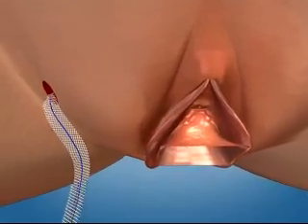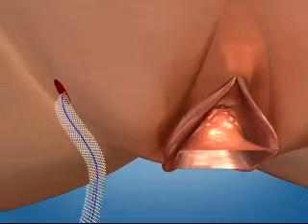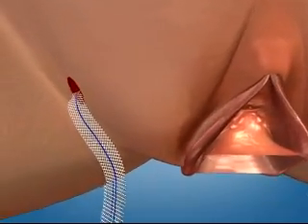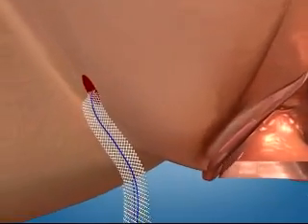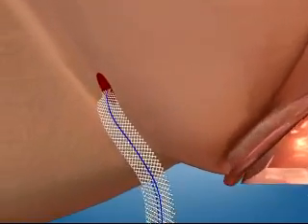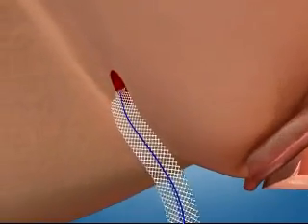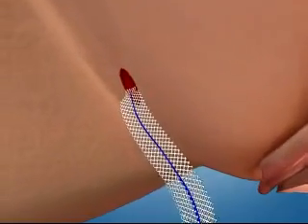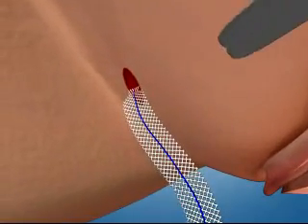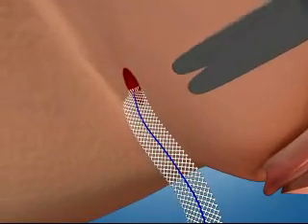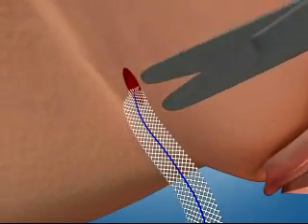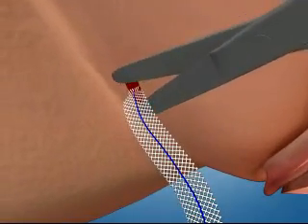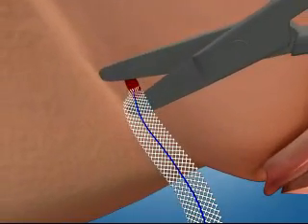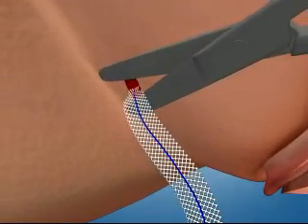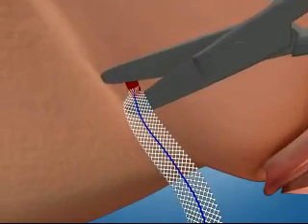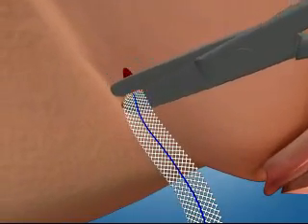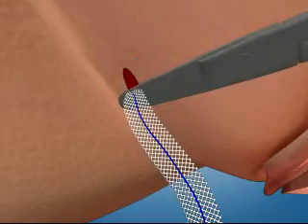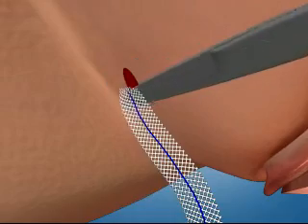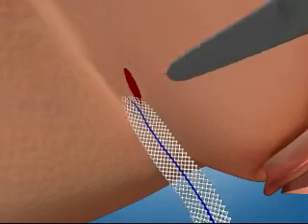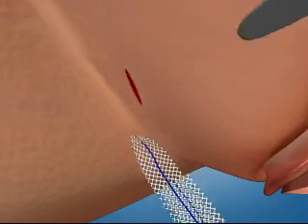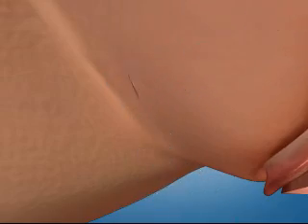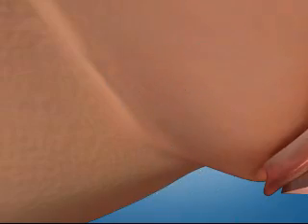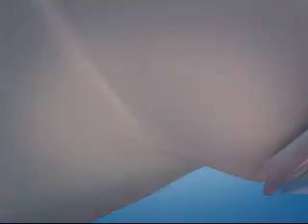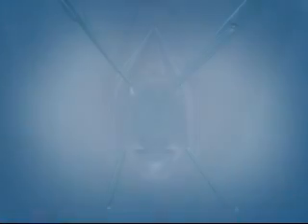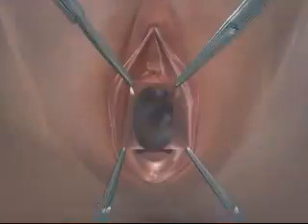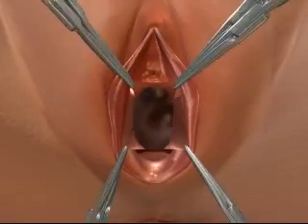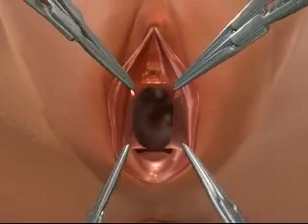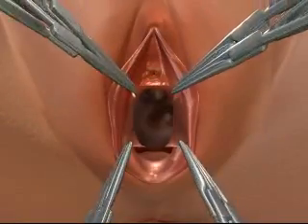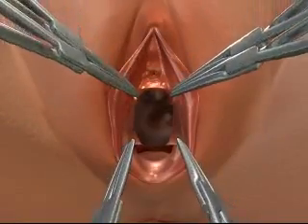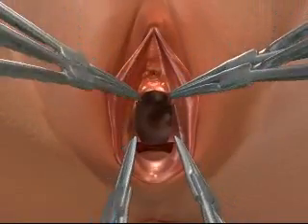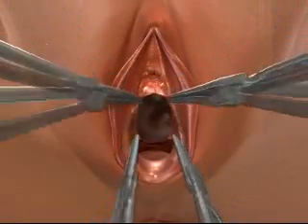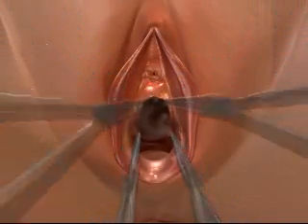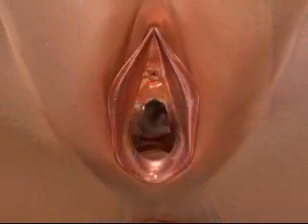Trim the mesh at subcutaneous level and close the skin incisions. Finally, close the vaginal incision.